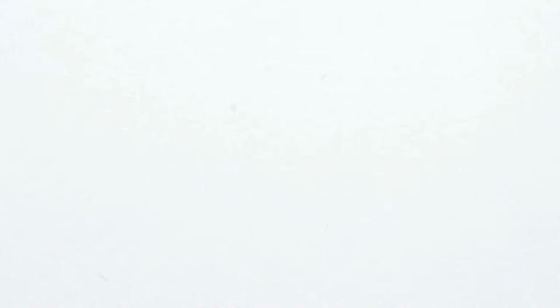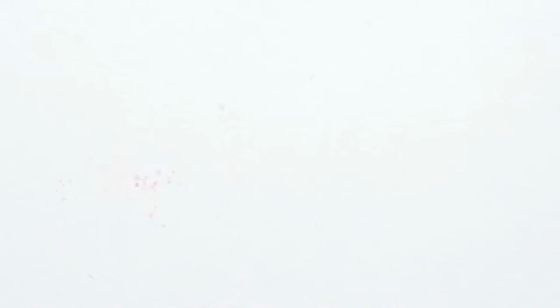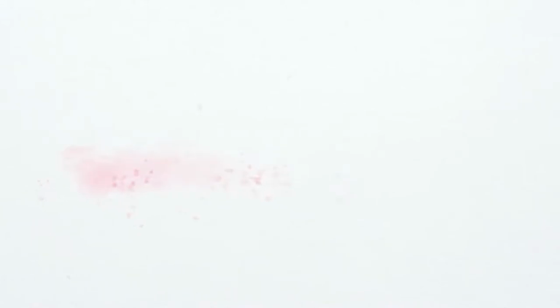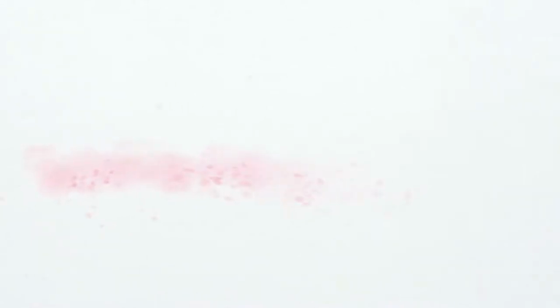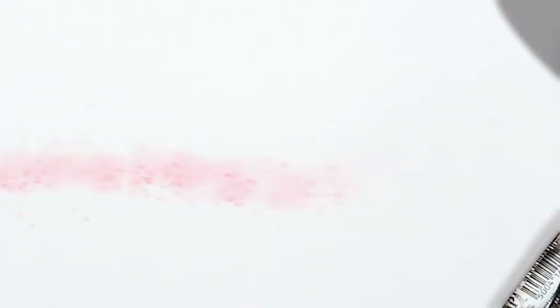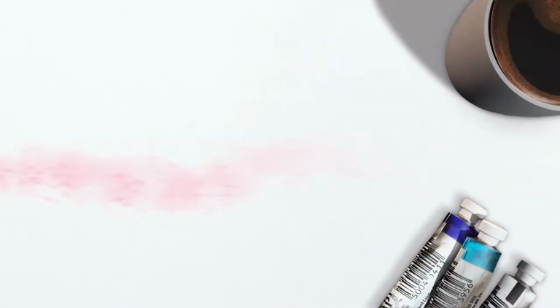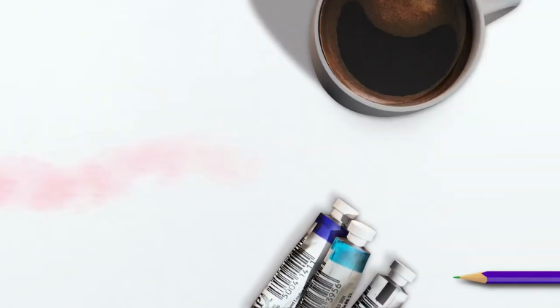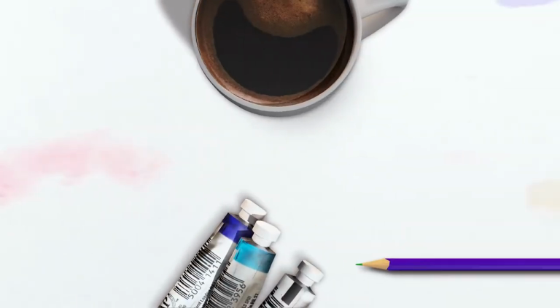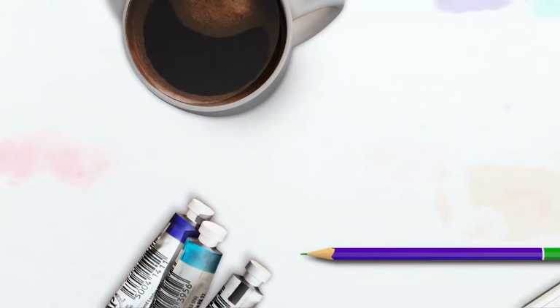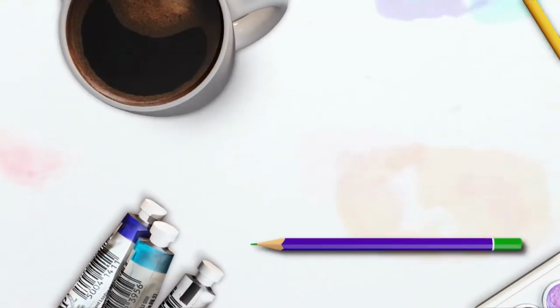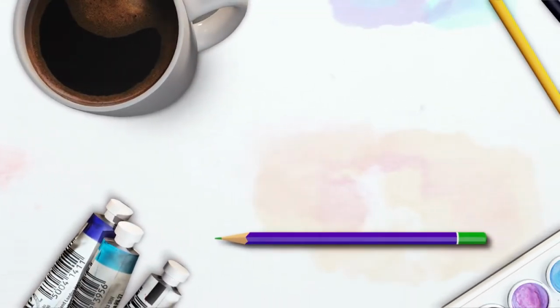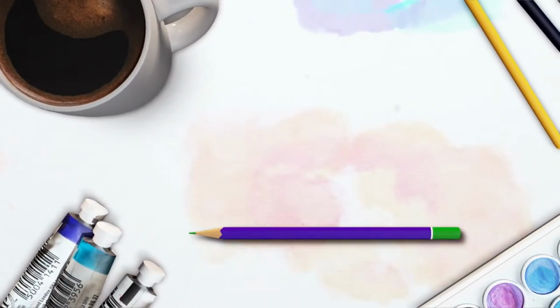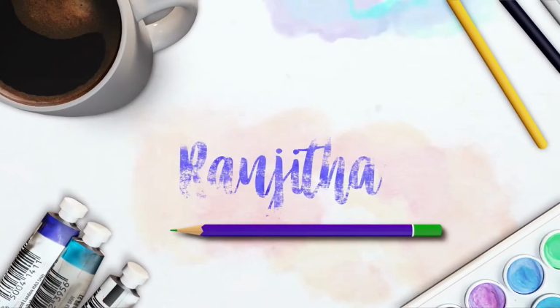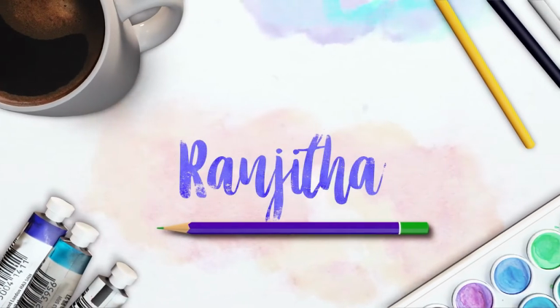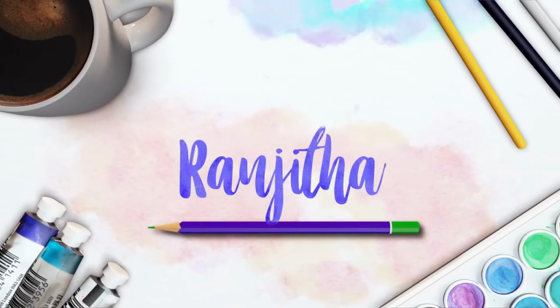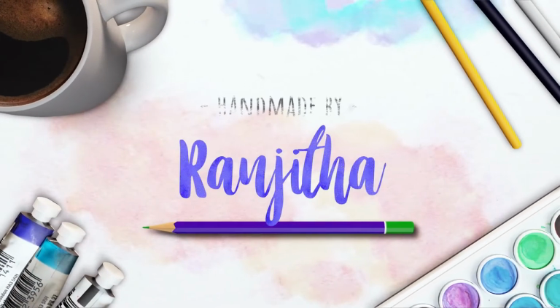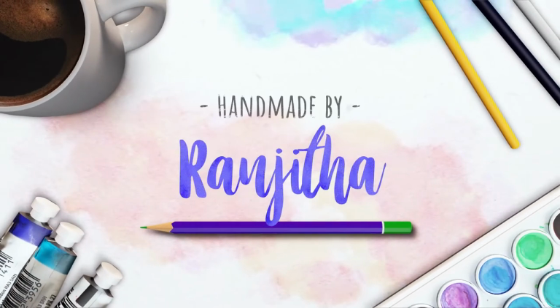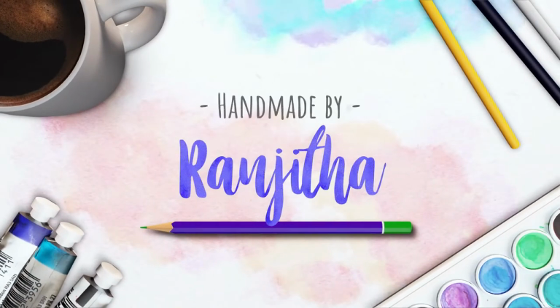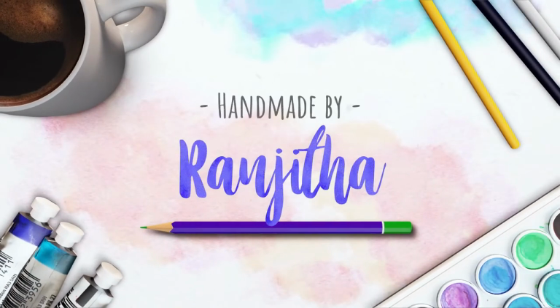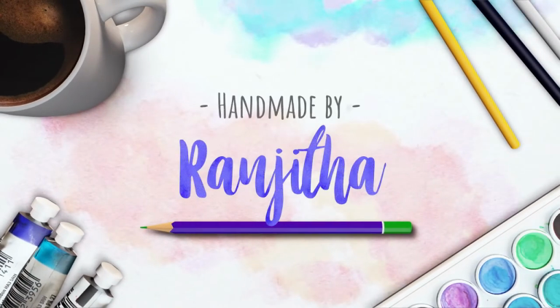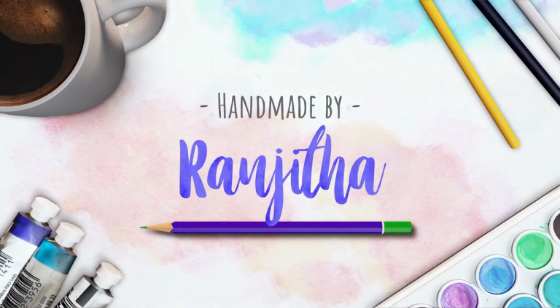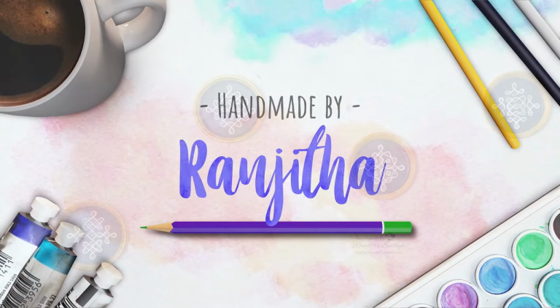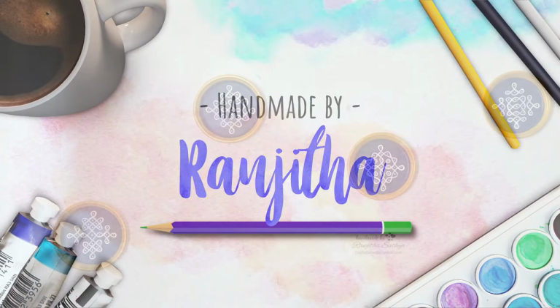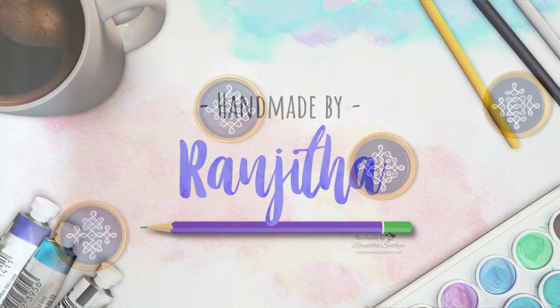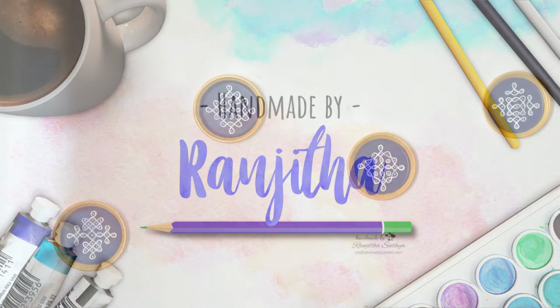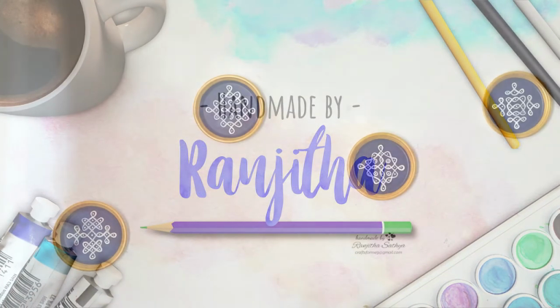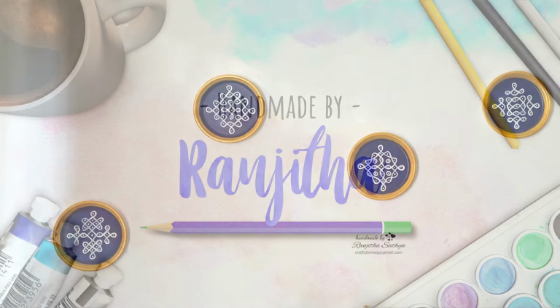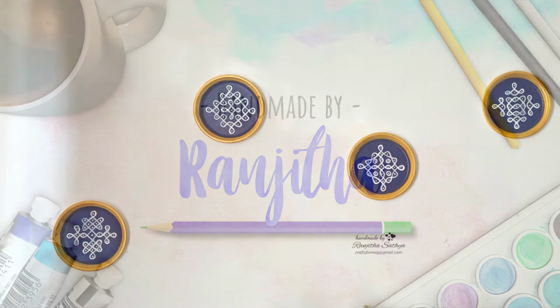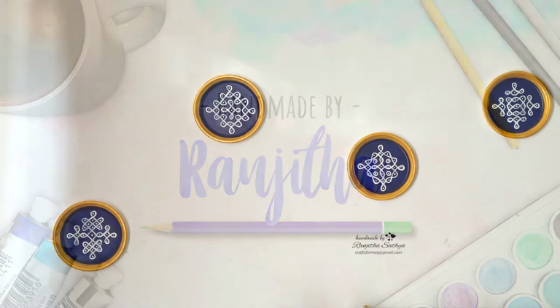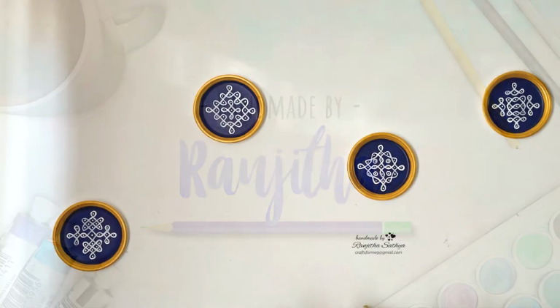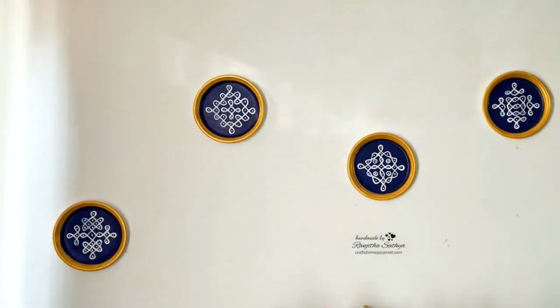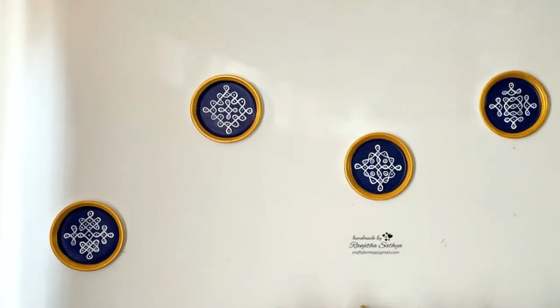Hello everyone, my name is Ranjita. Welcome to my channel. Today I am going to make a nice DIY.